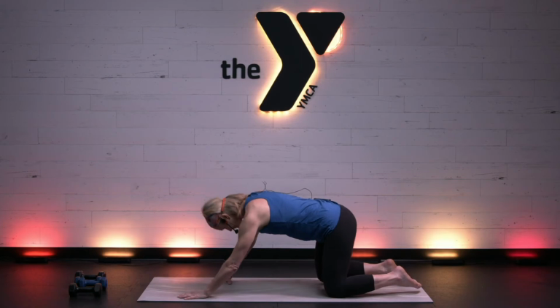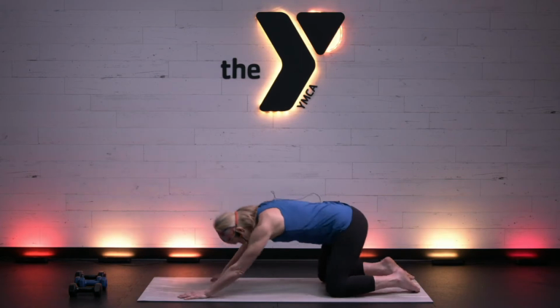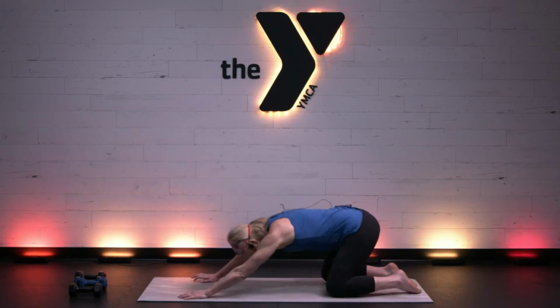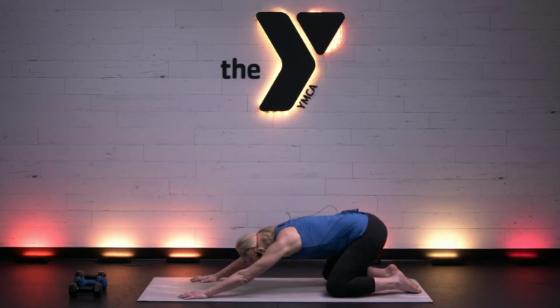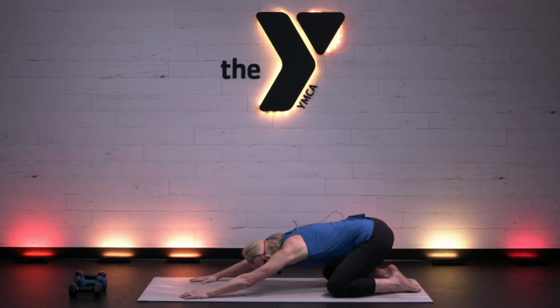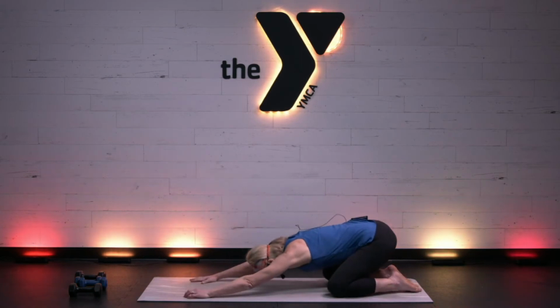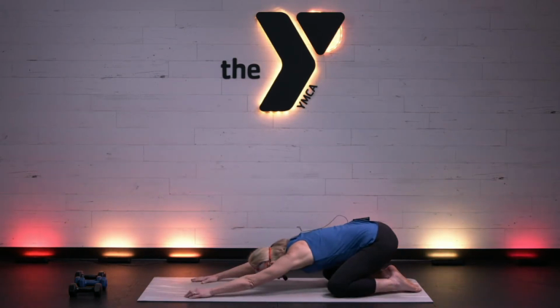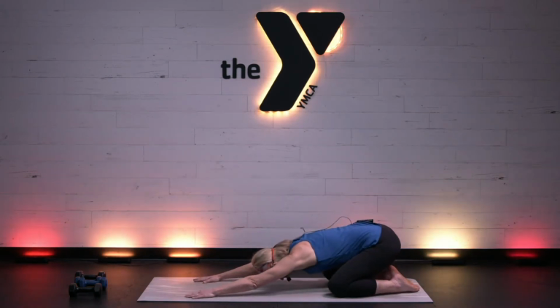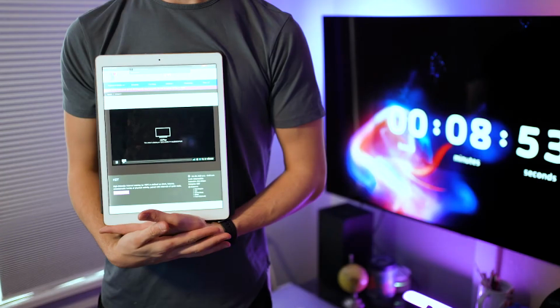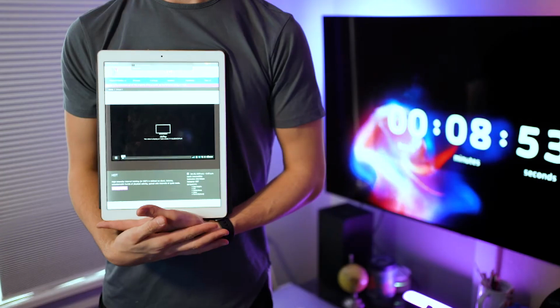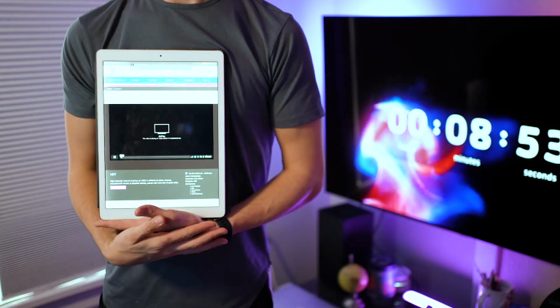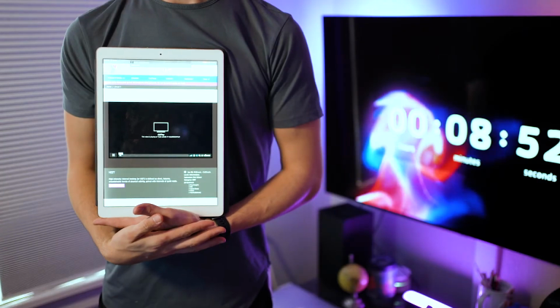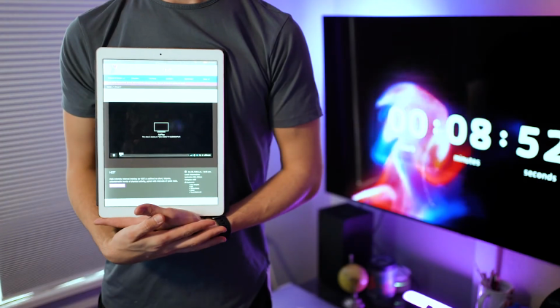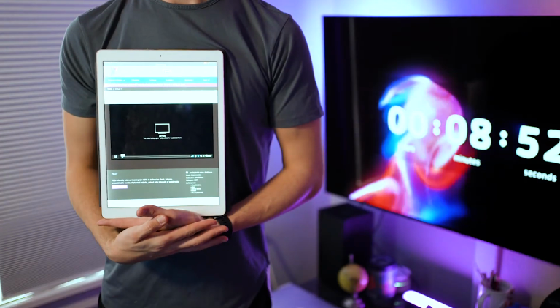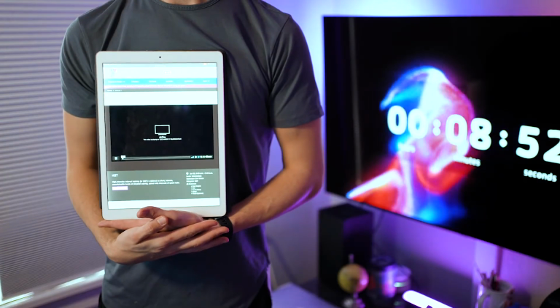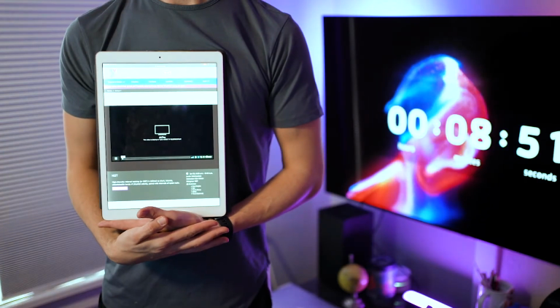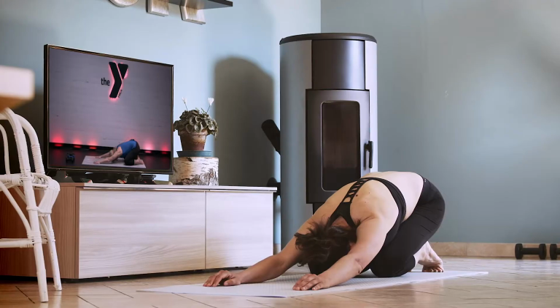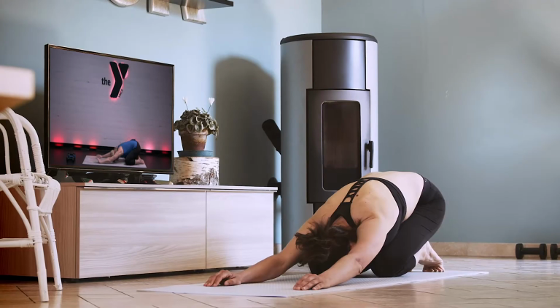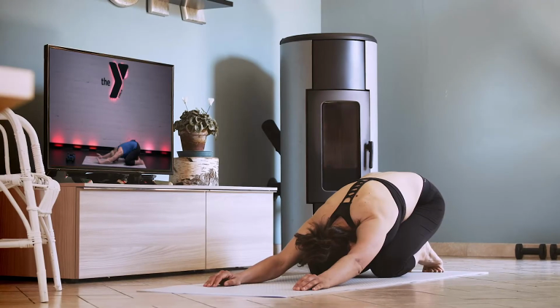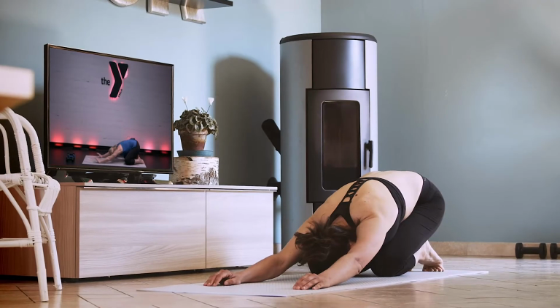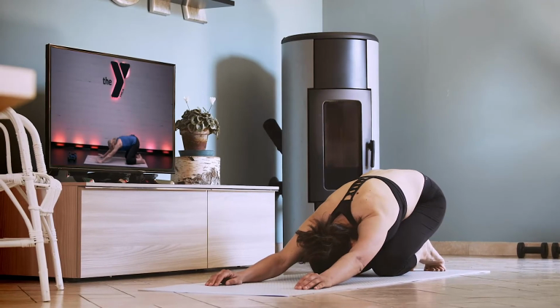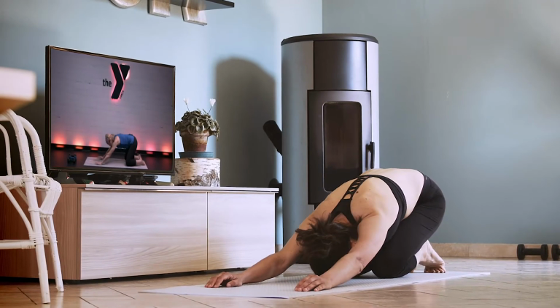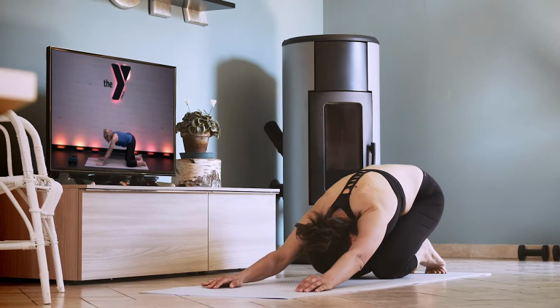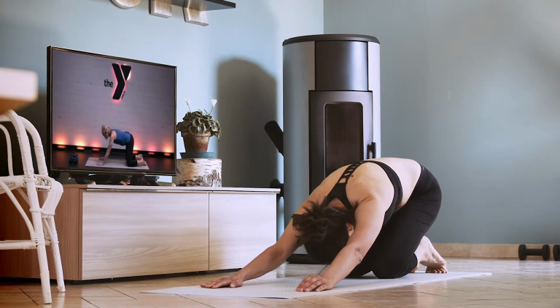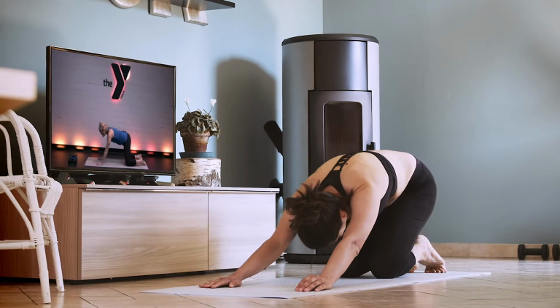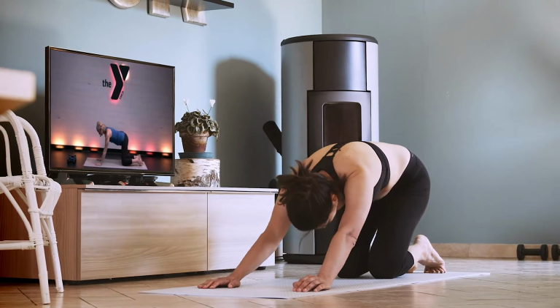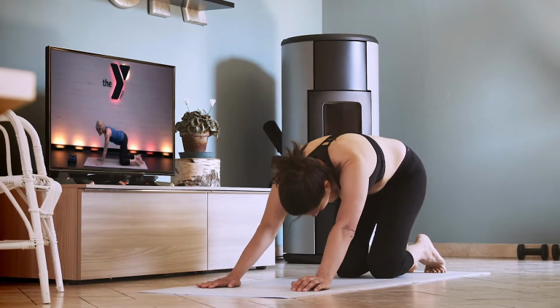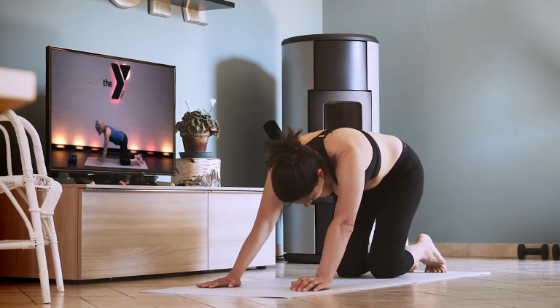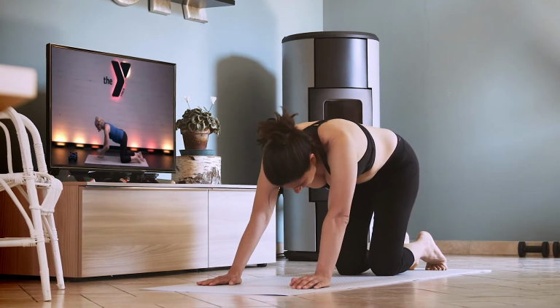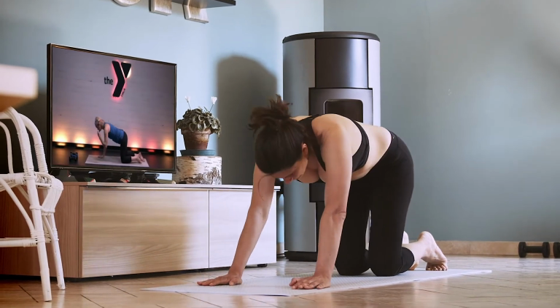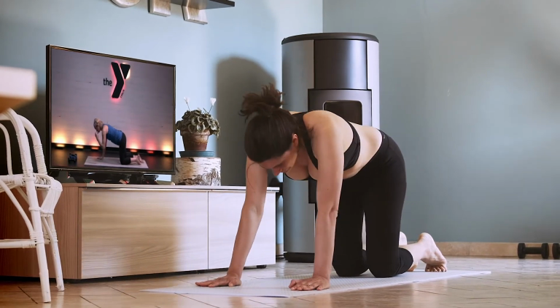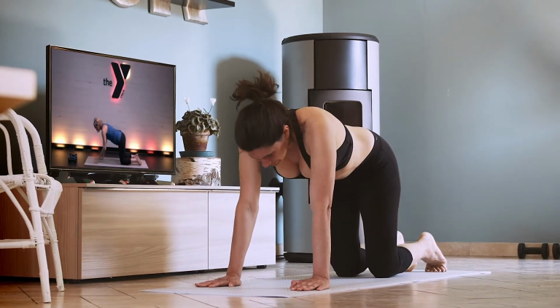Let's learn how to cast Virtual Y from our smartphone or tablet to a TV so you can work out with us on the big screen.